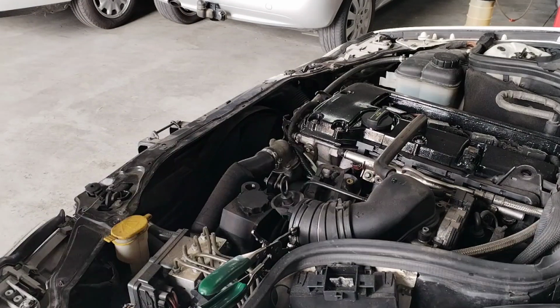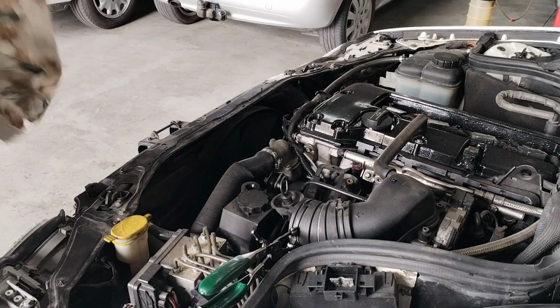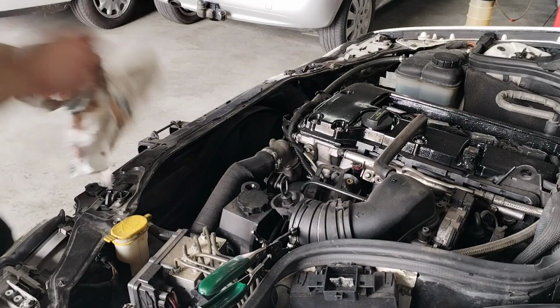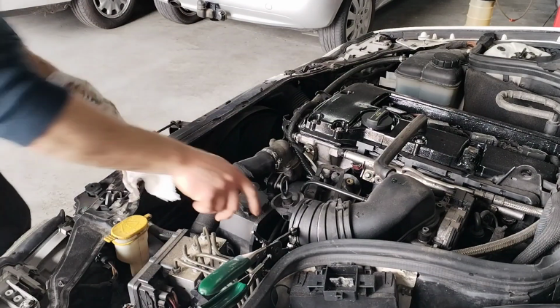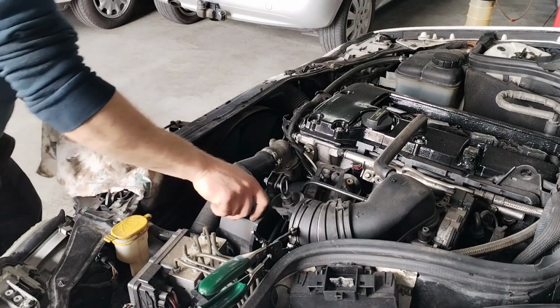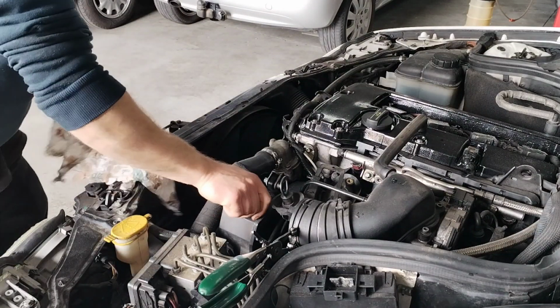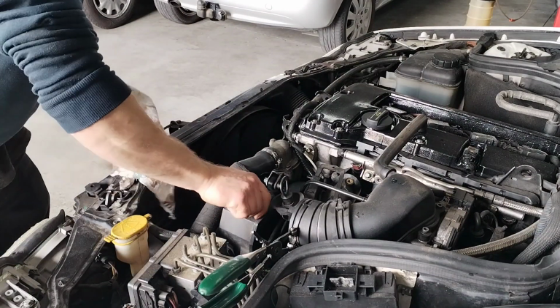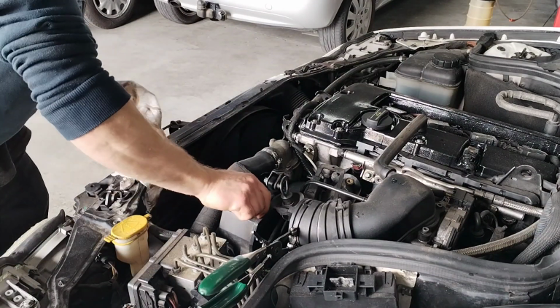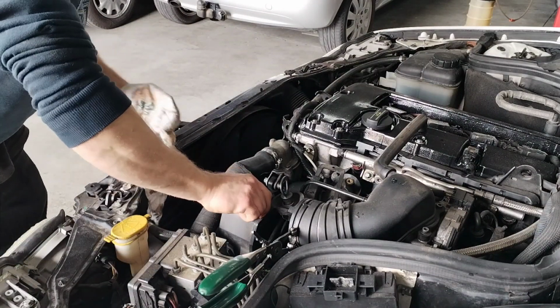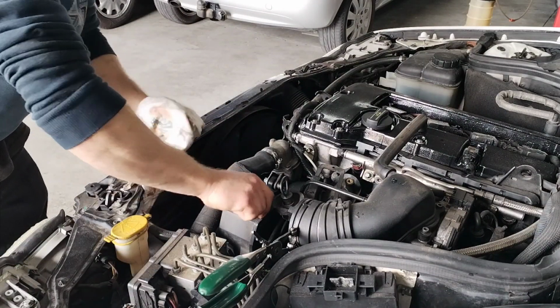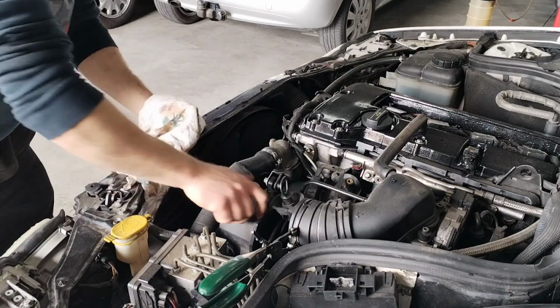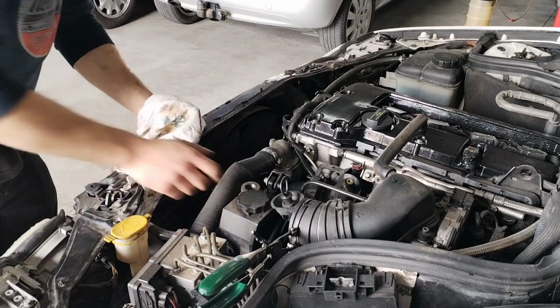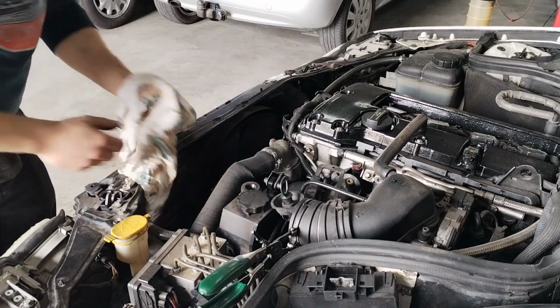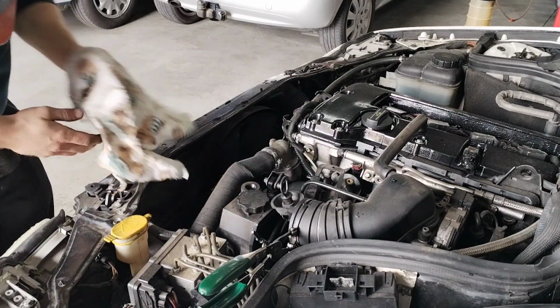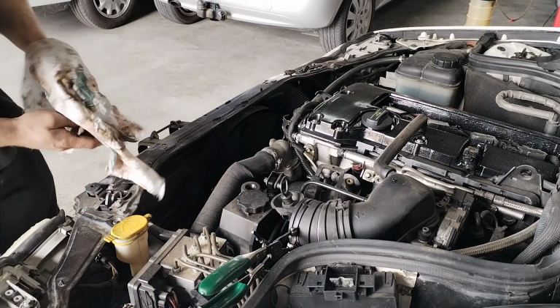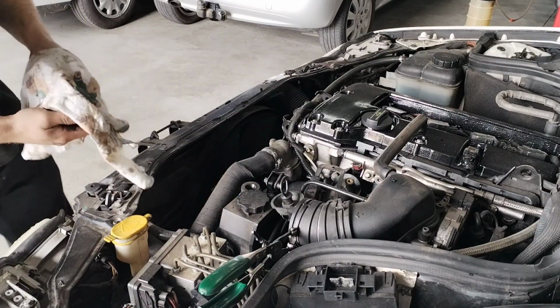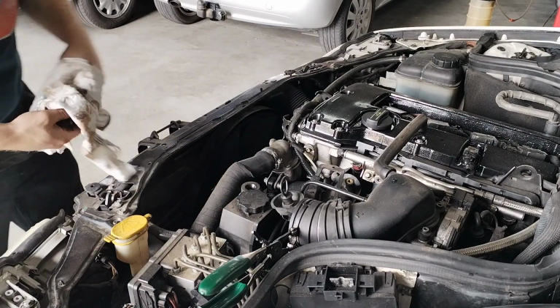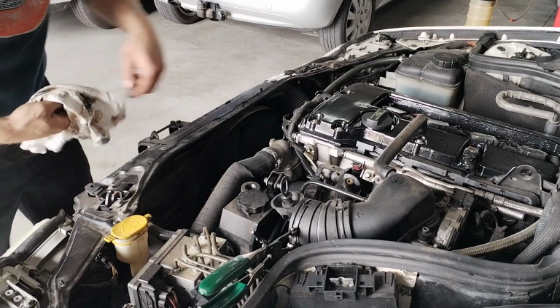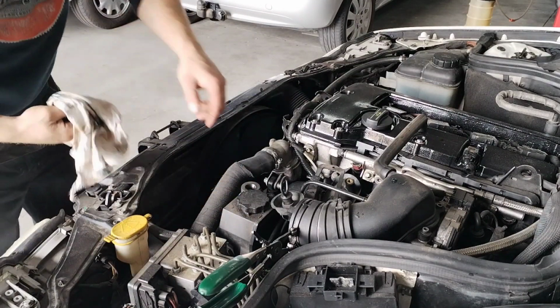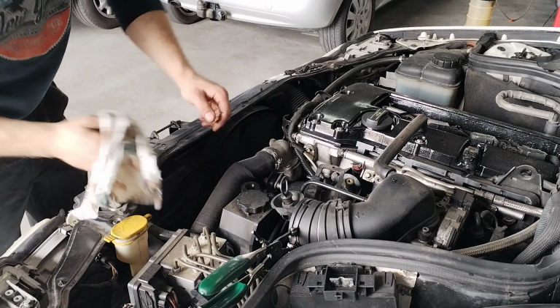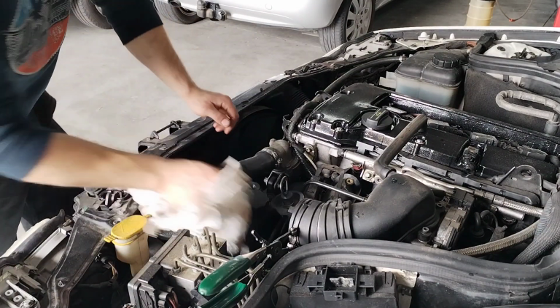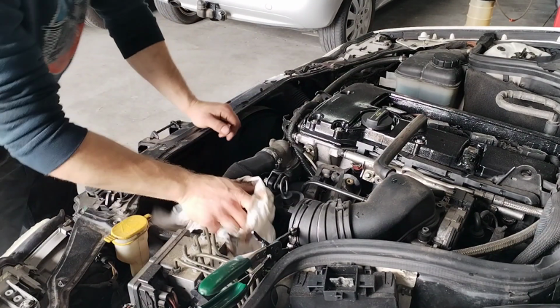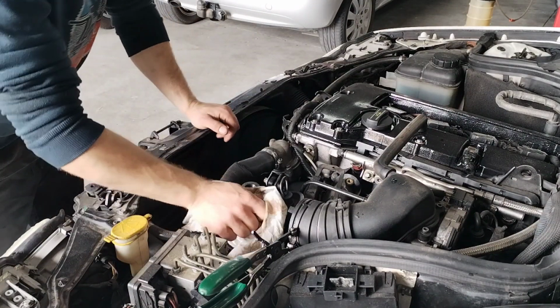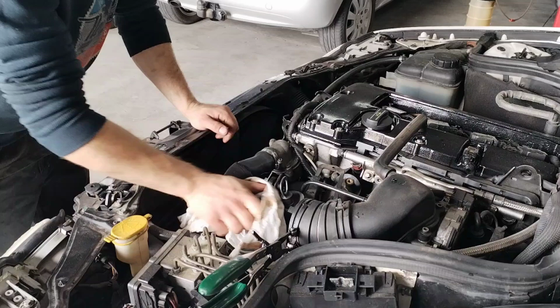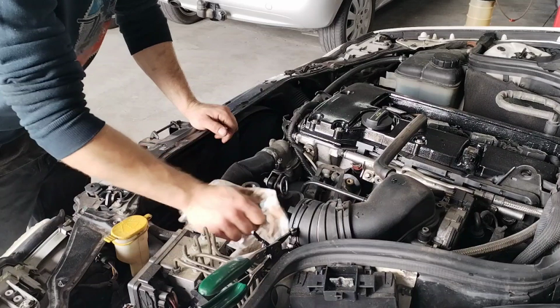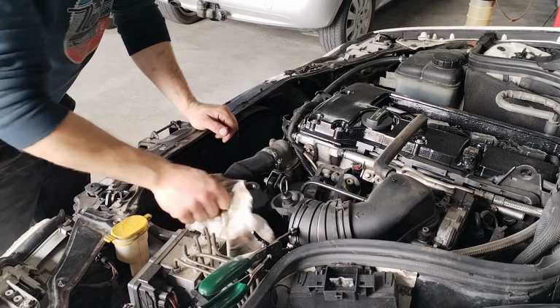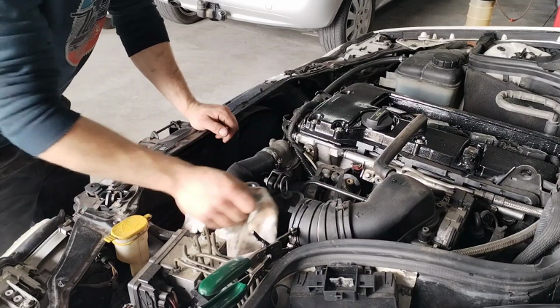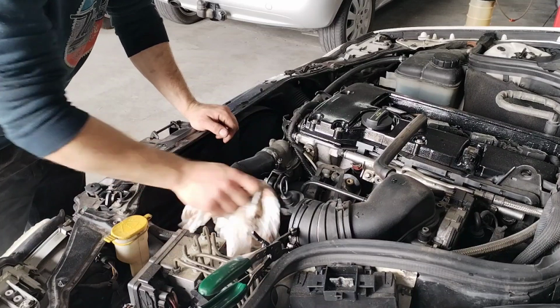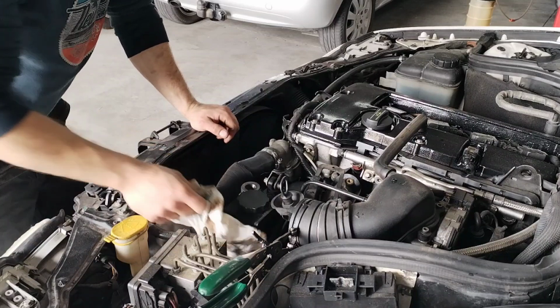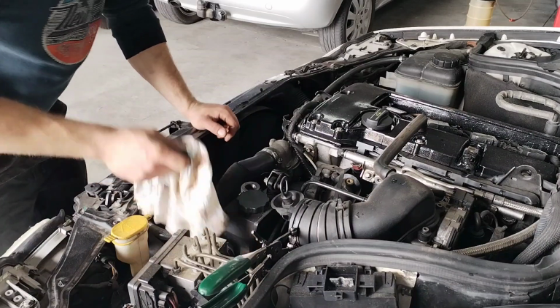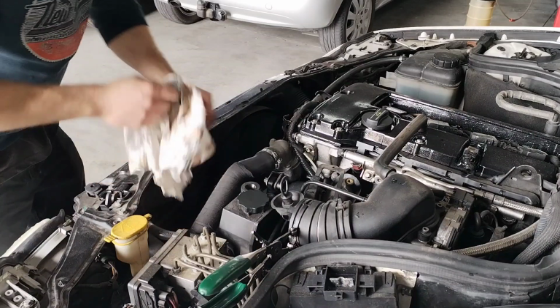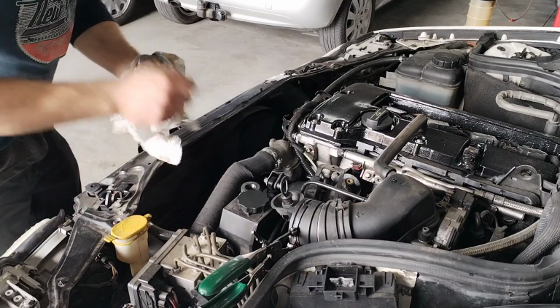Okay so I'm gonna try to get as much of the power steering fluid out as I can.